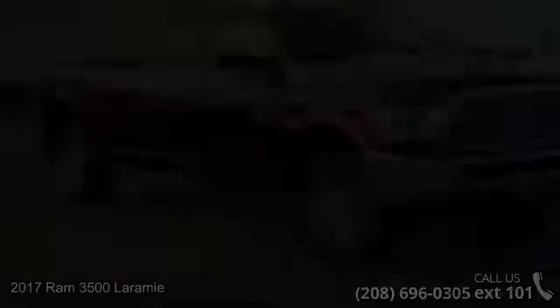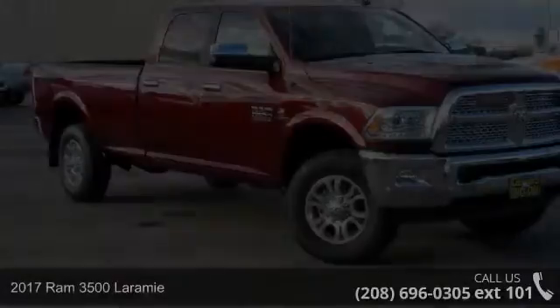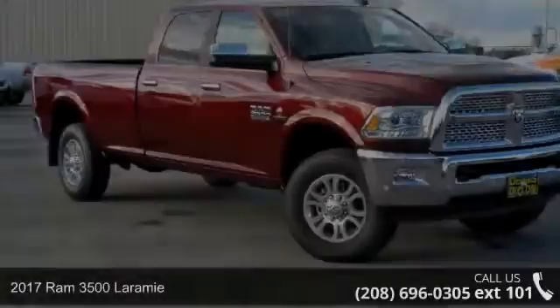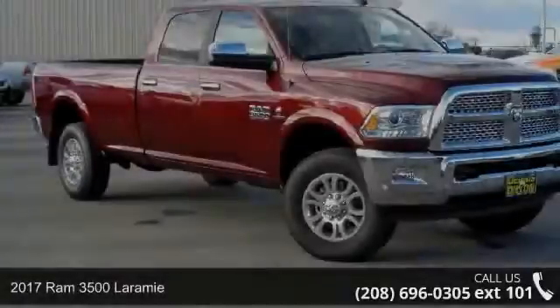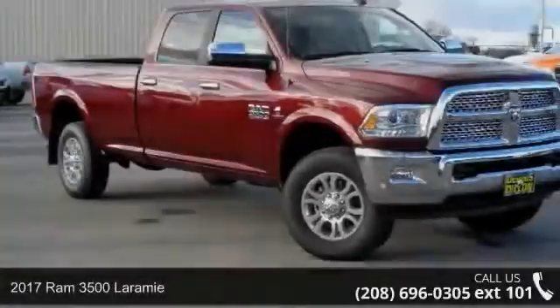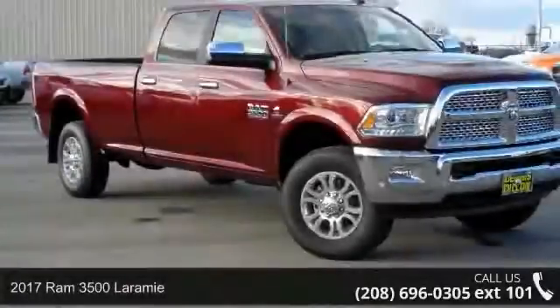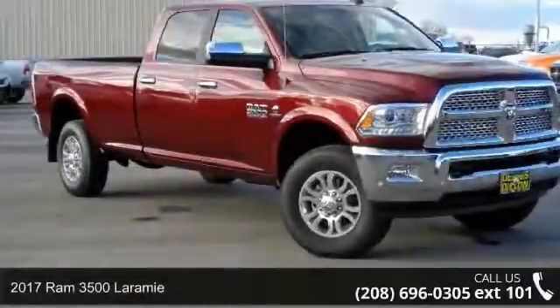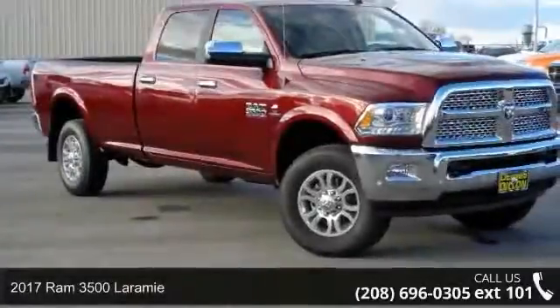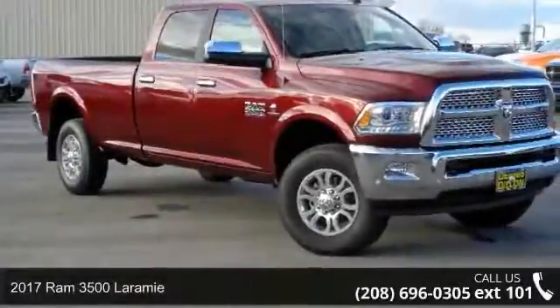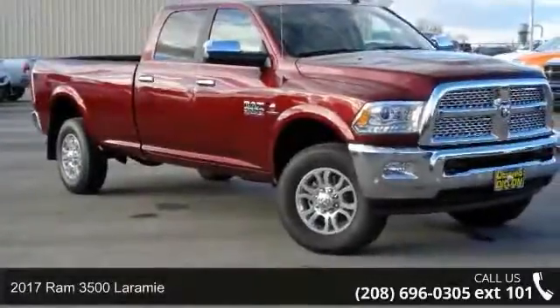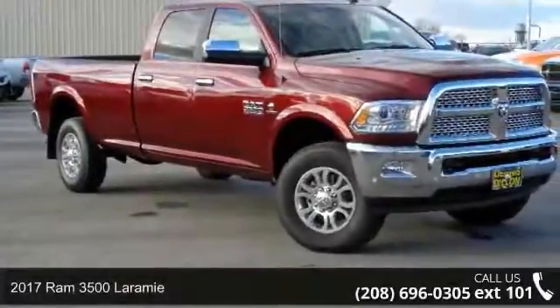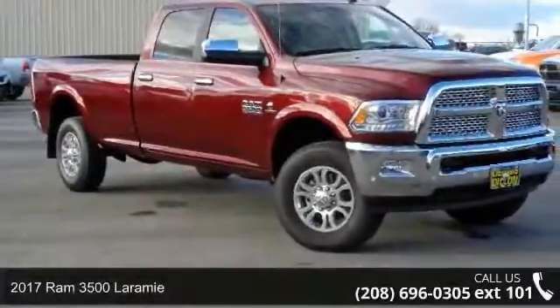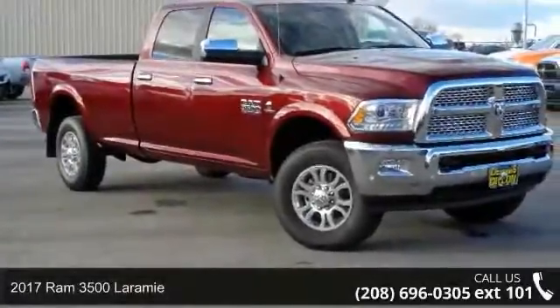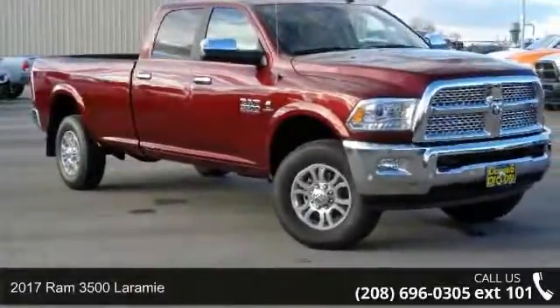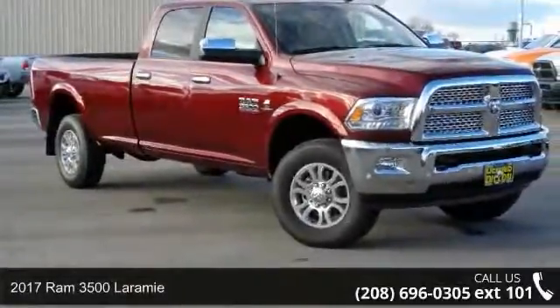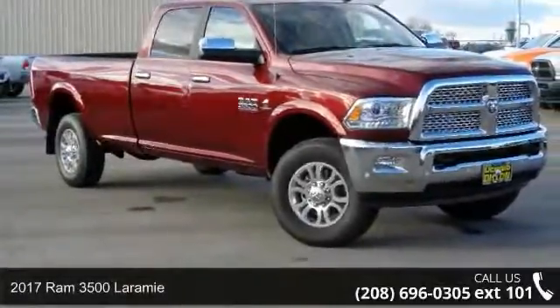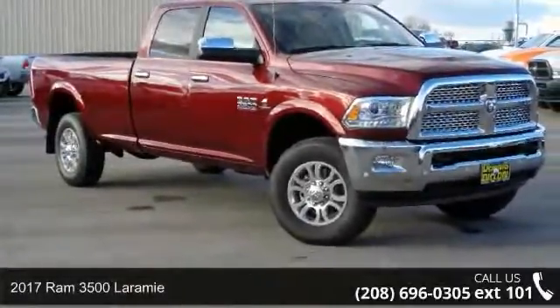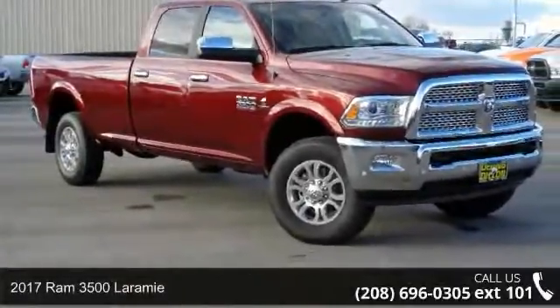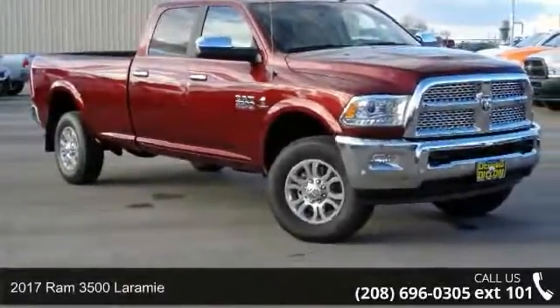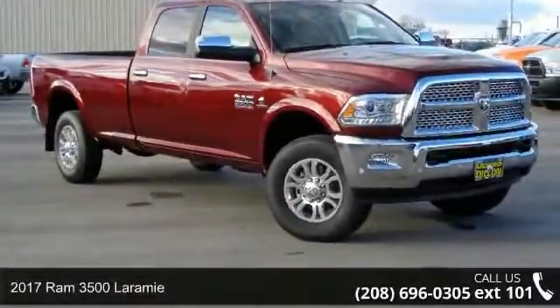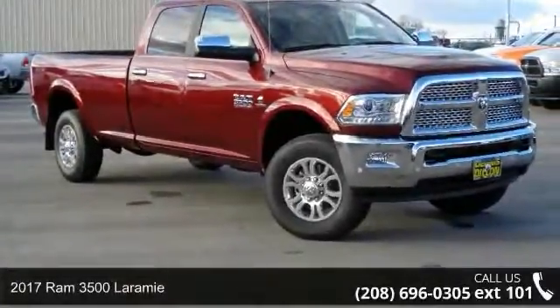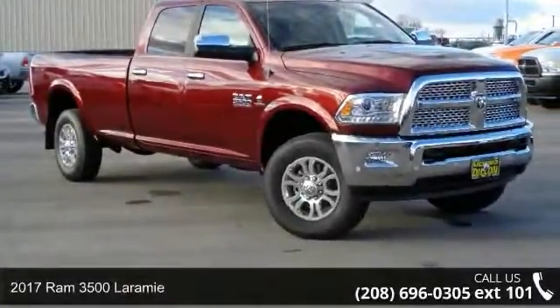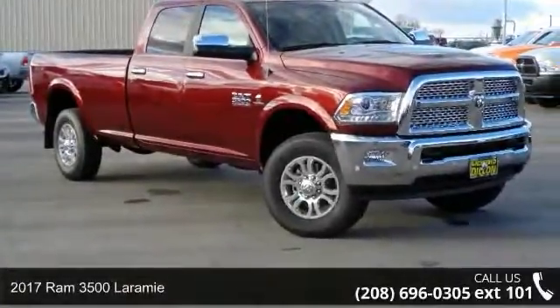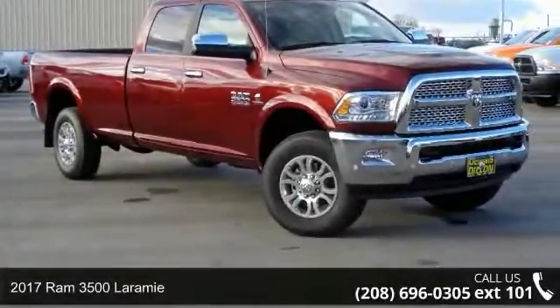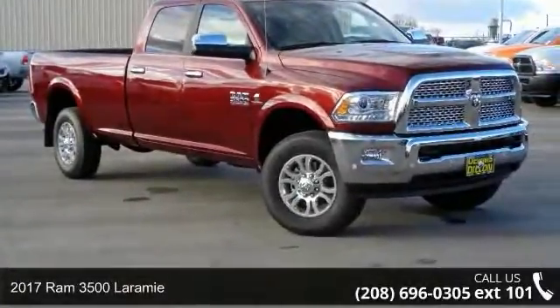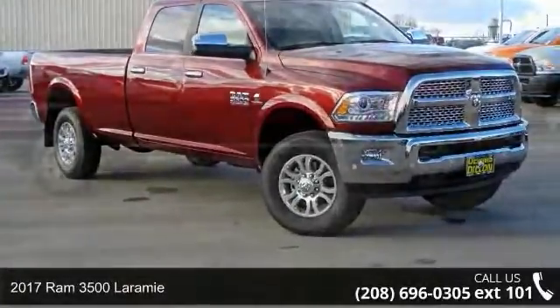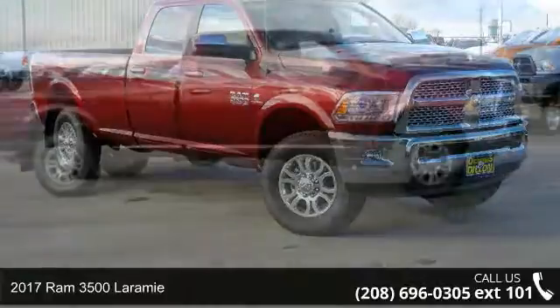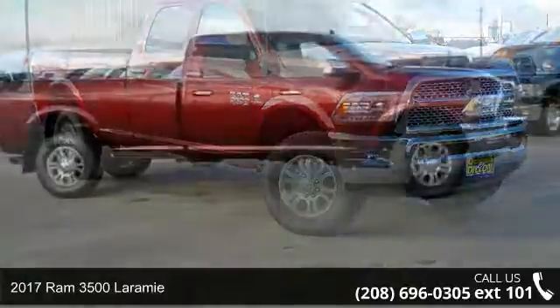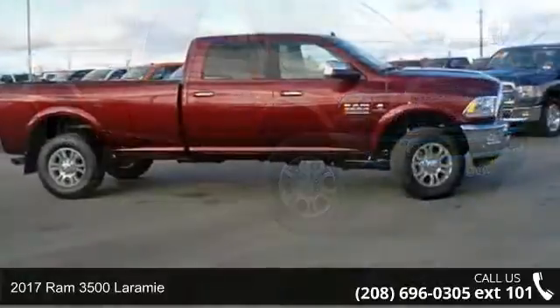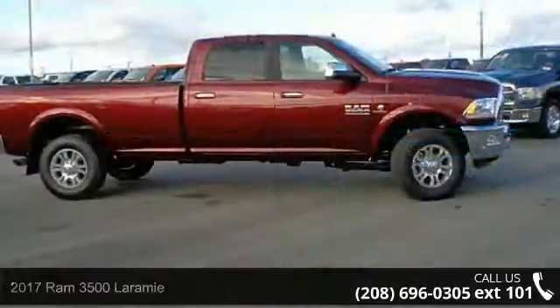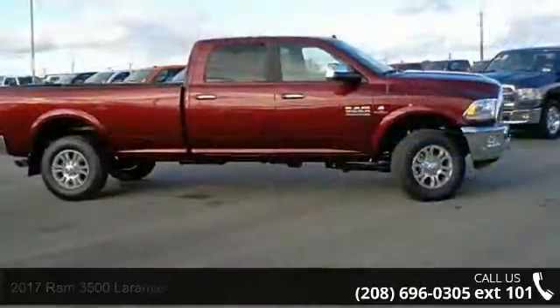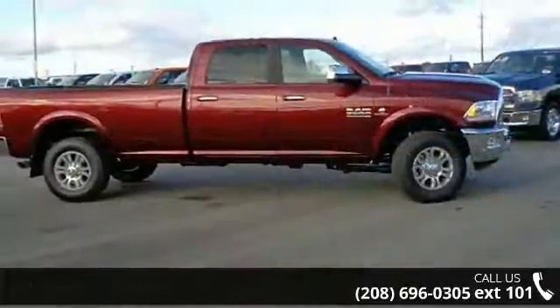Step into the 2017 Ram 3500 Laramie. This may be the set of wheels you've been looking for.